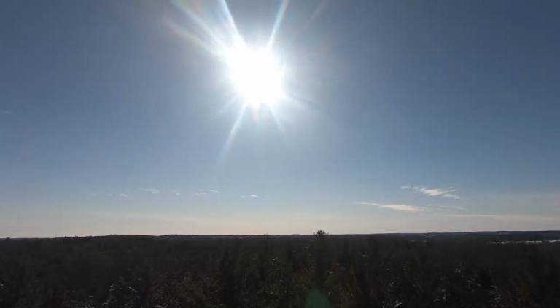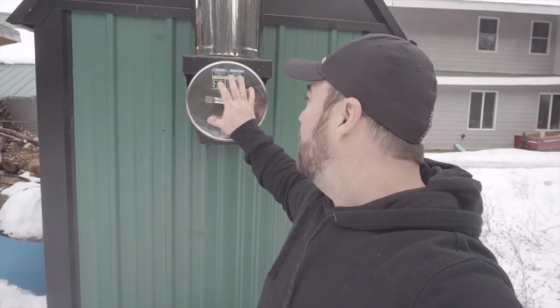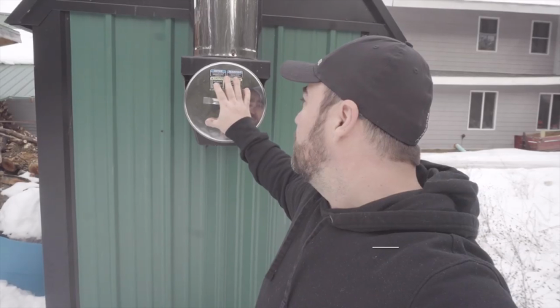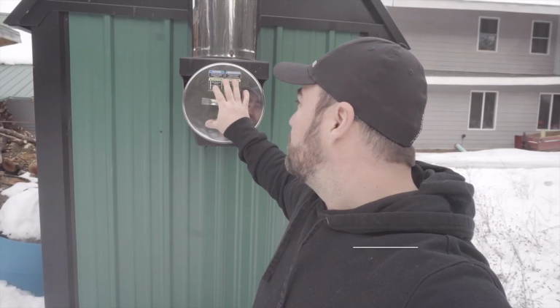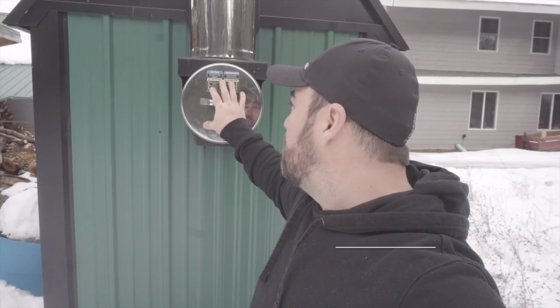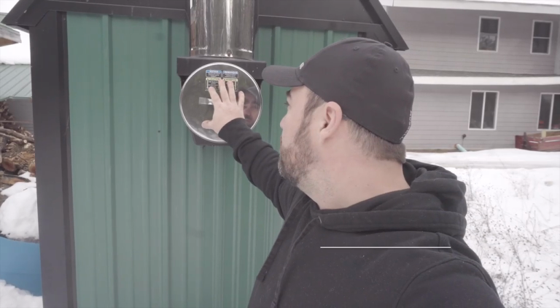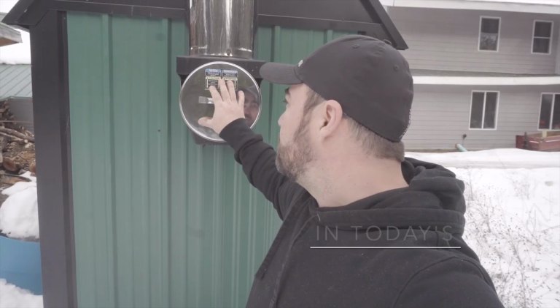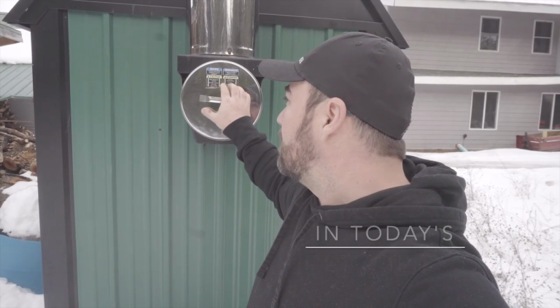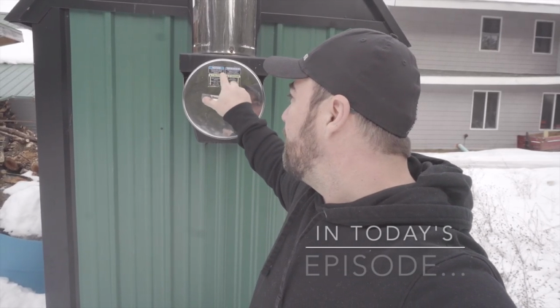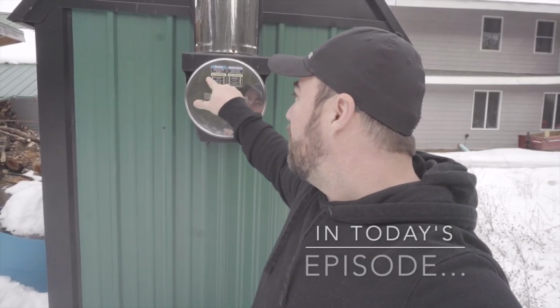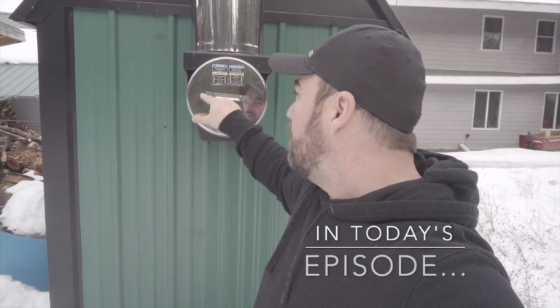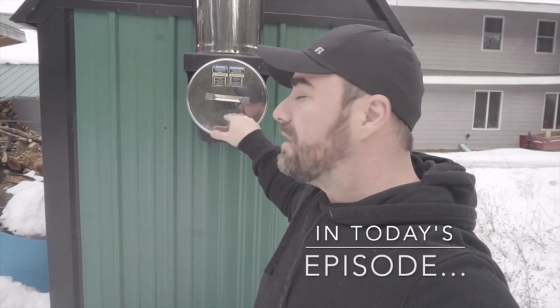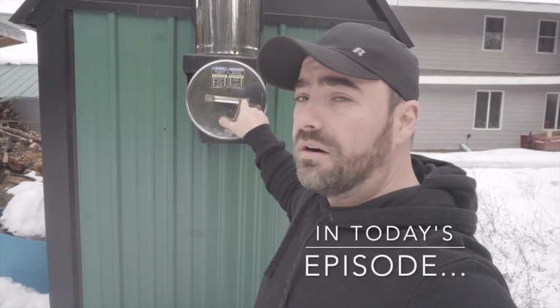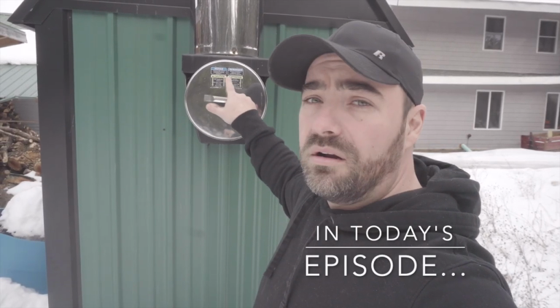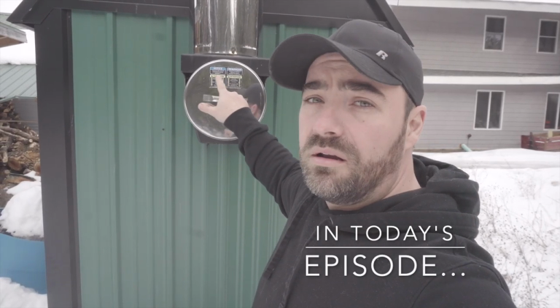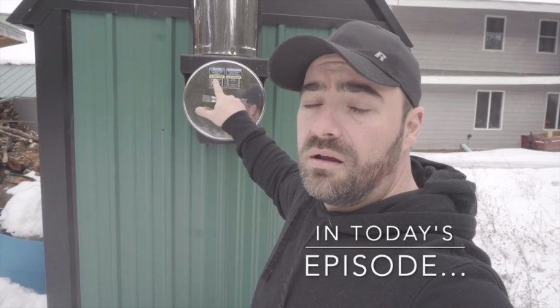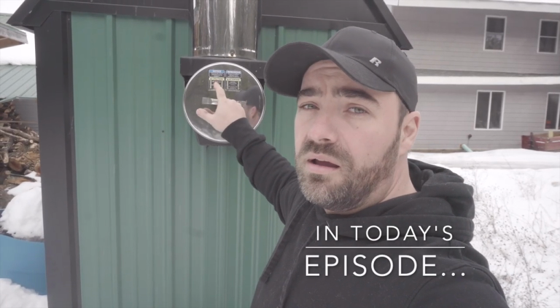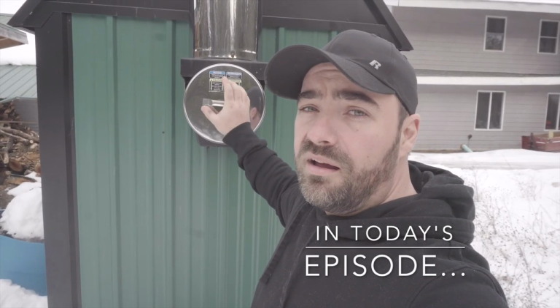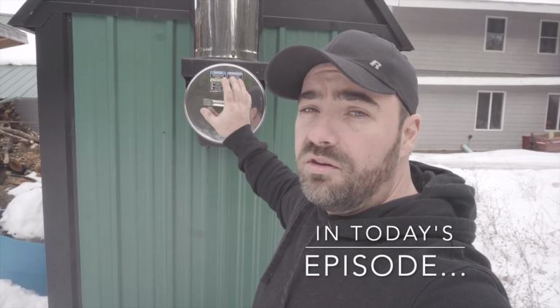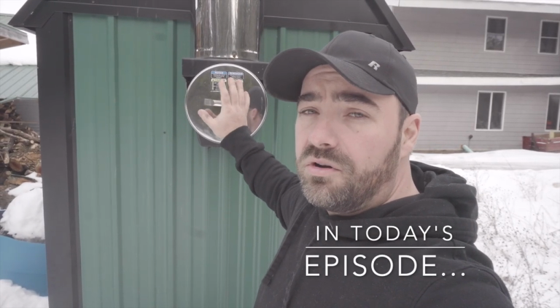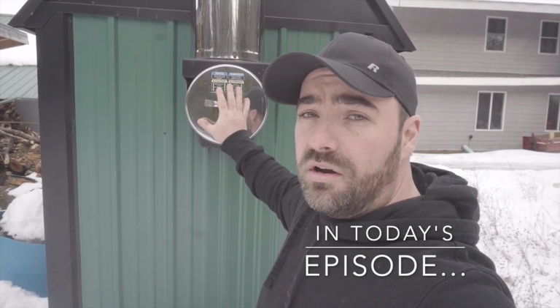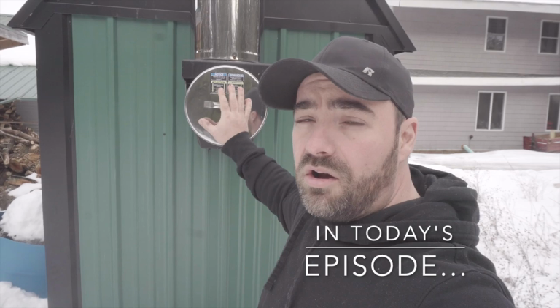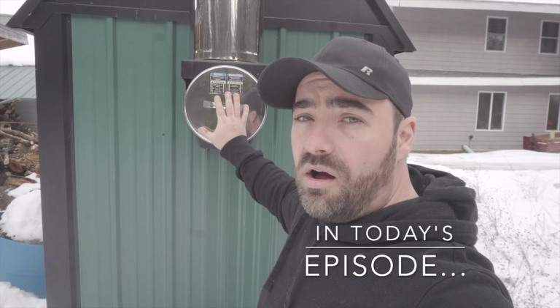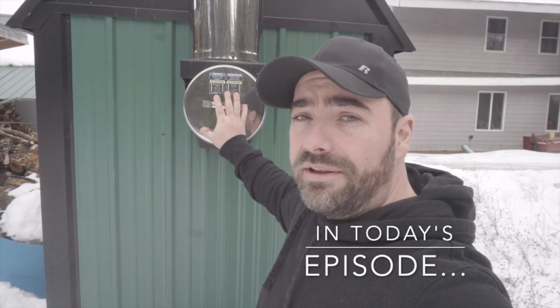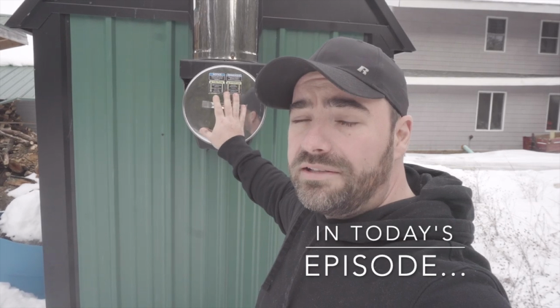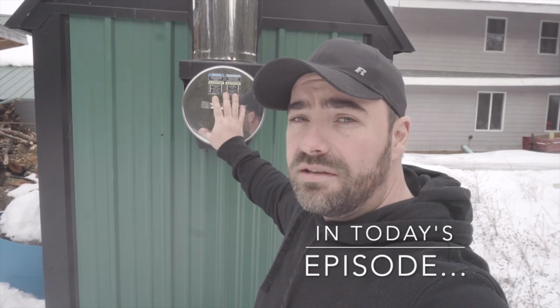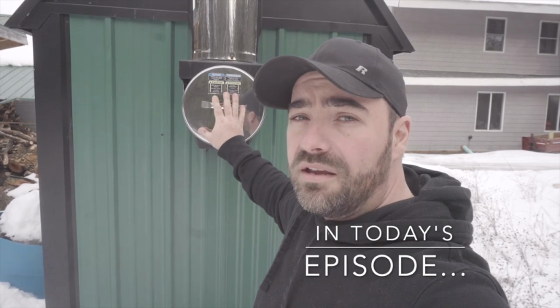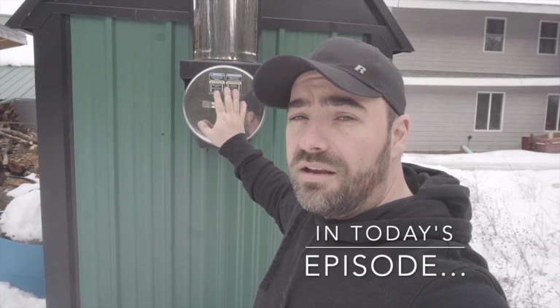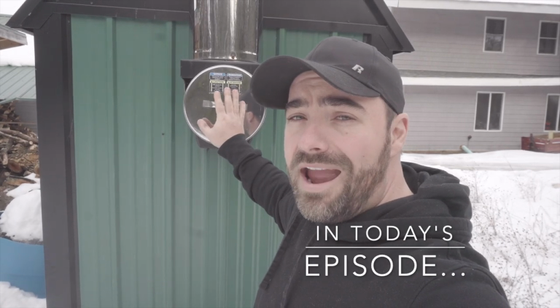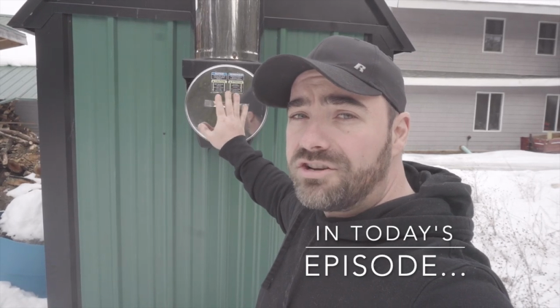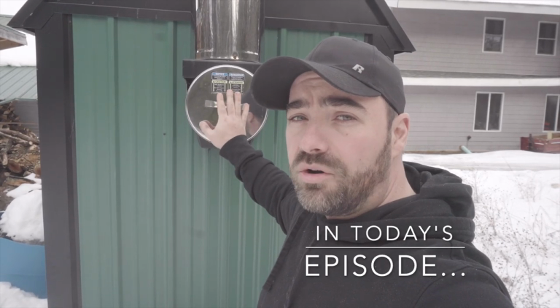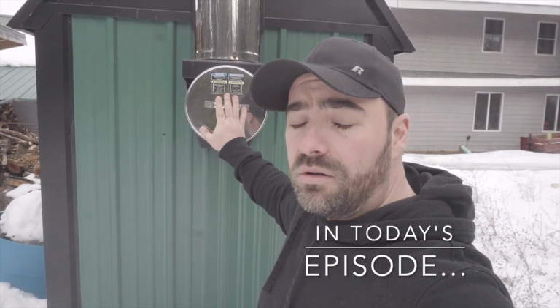Once you remove this you're going to have a hole here. You could call this an ash hole.